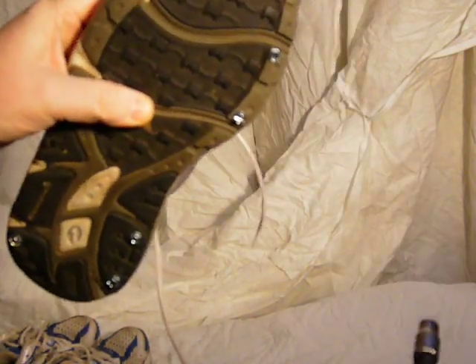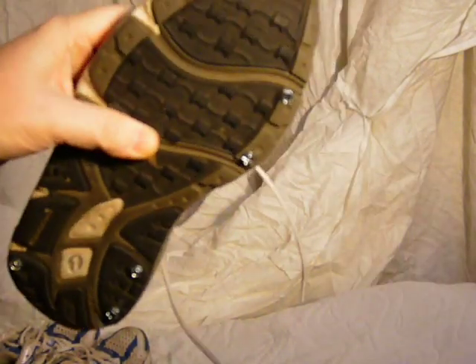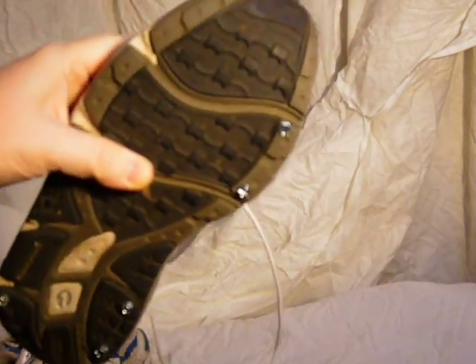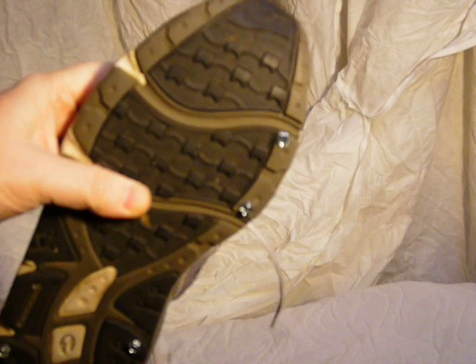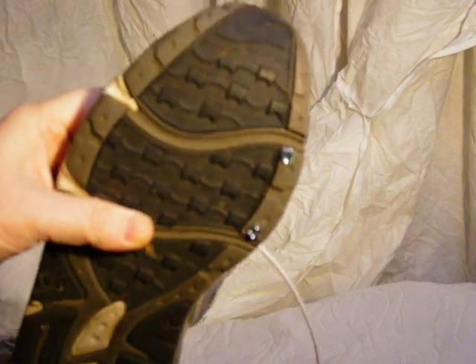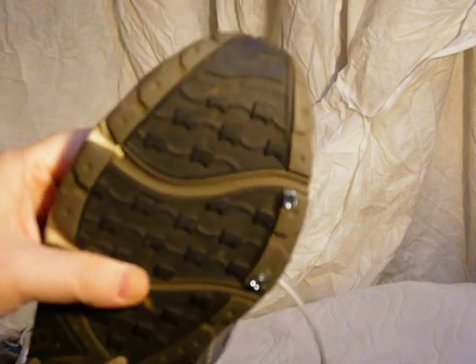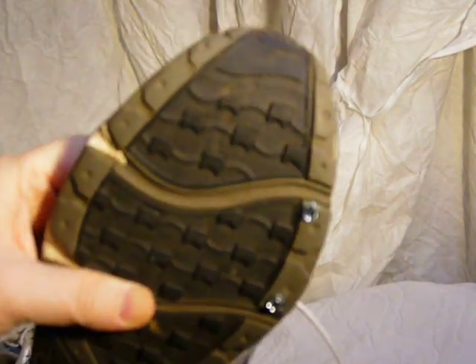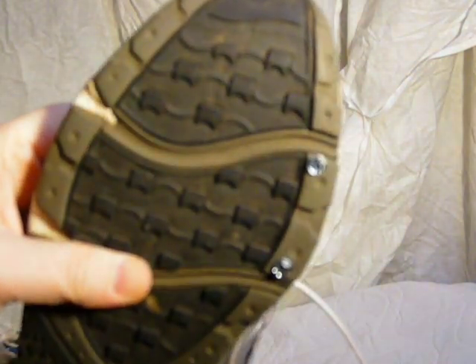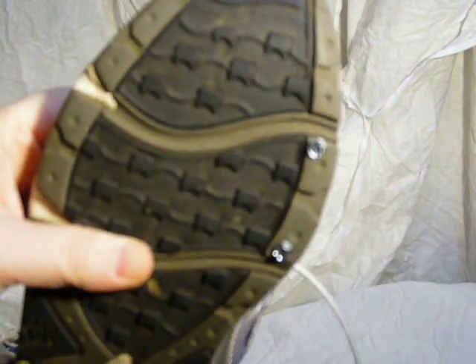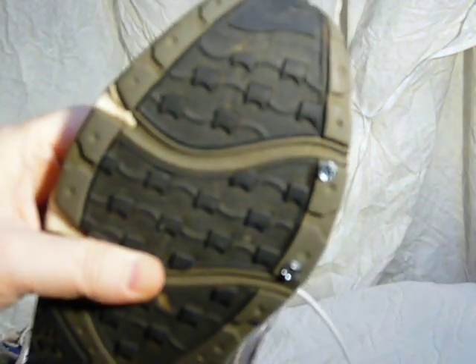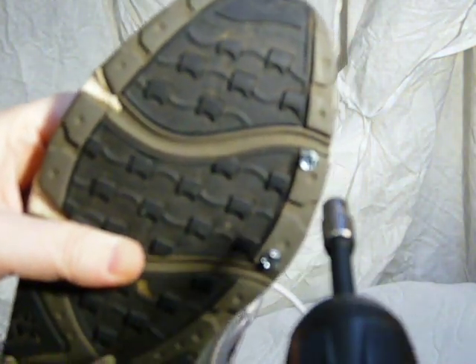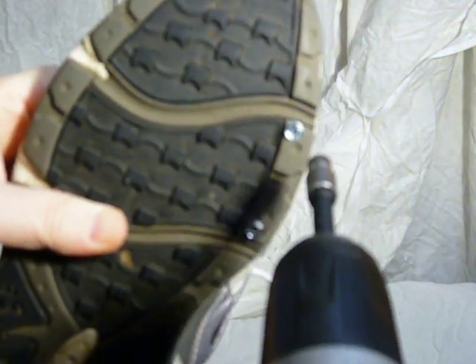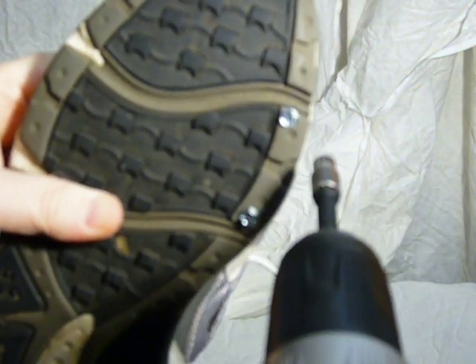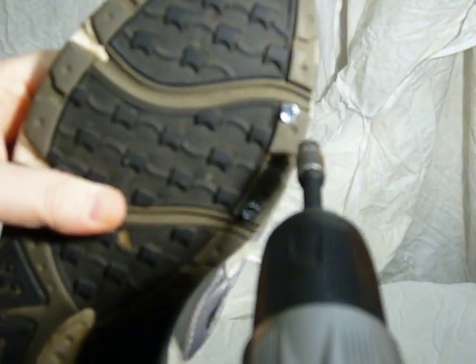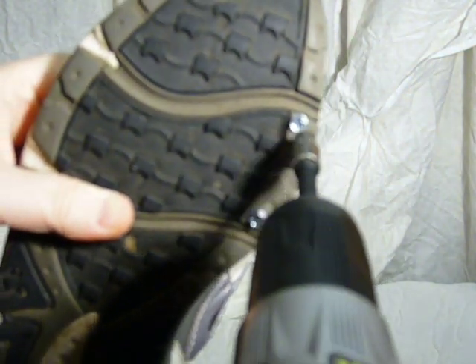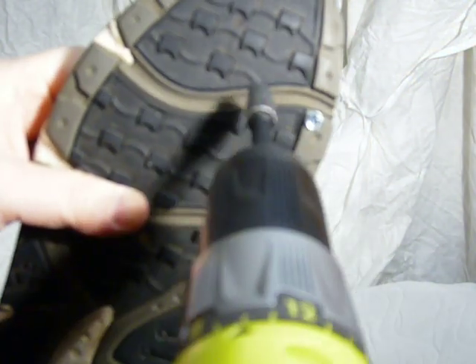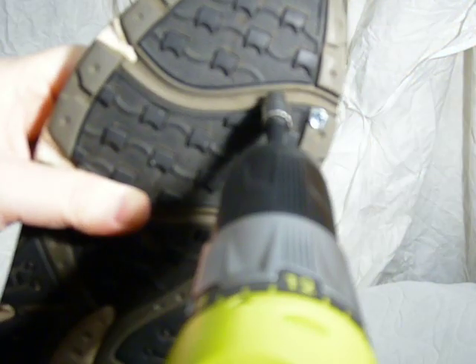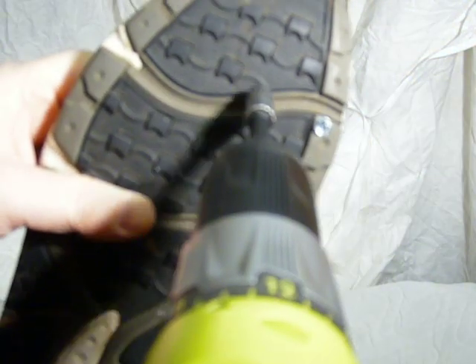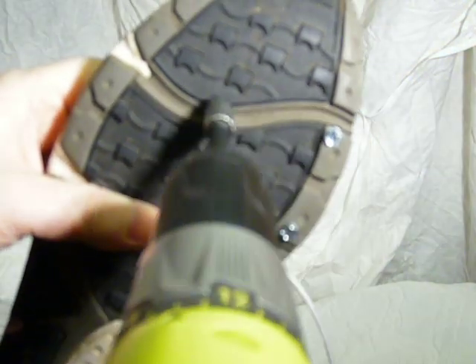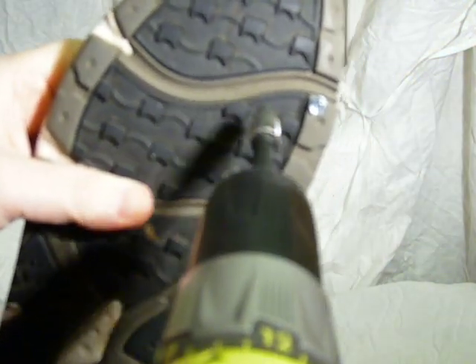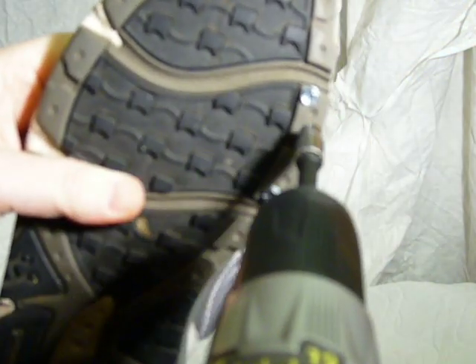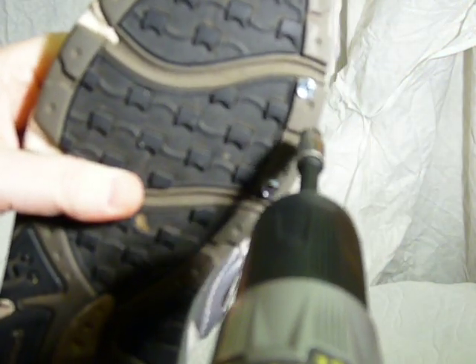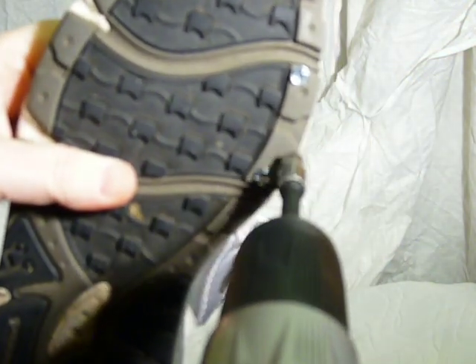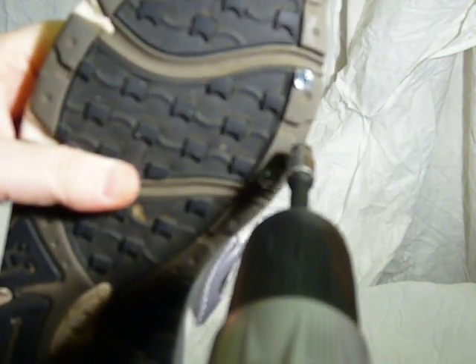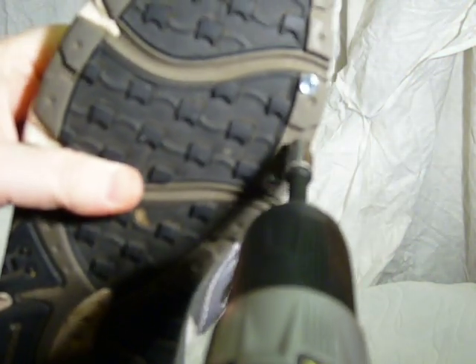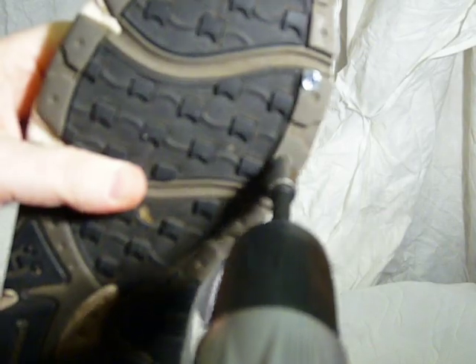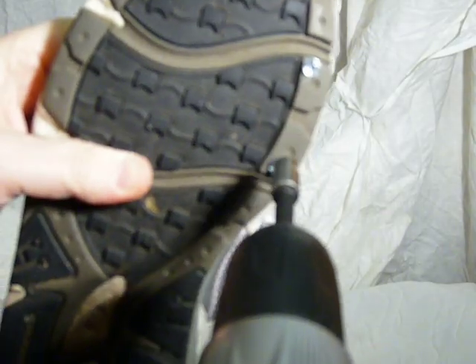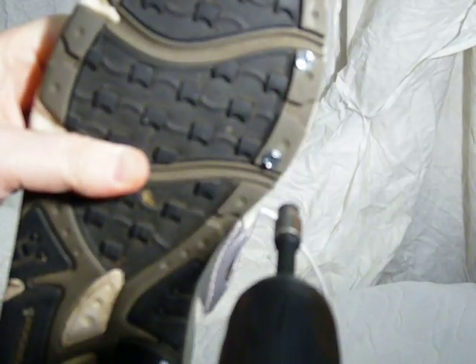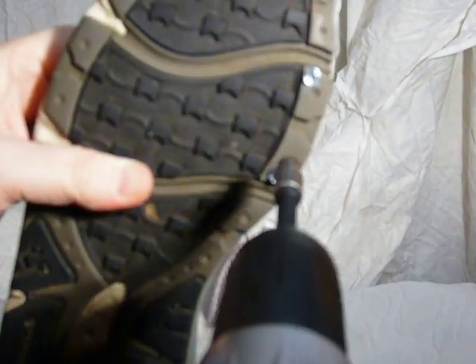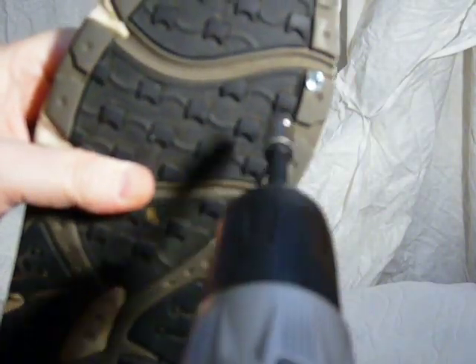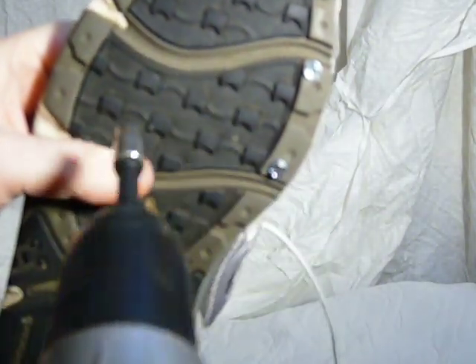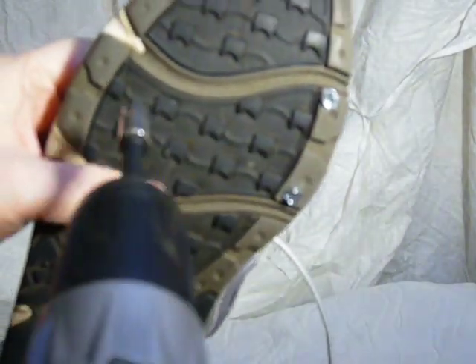One of the things you don't want to do is put the screws in the recessed areas of the sole. You want to have them on the prominent areas that are actually going to hit the ground.